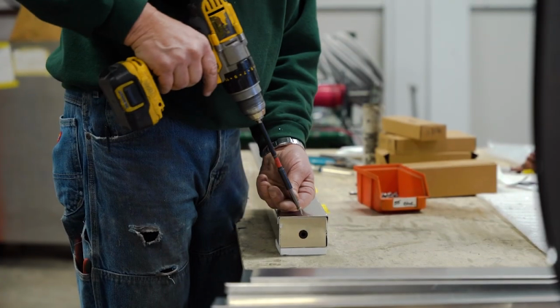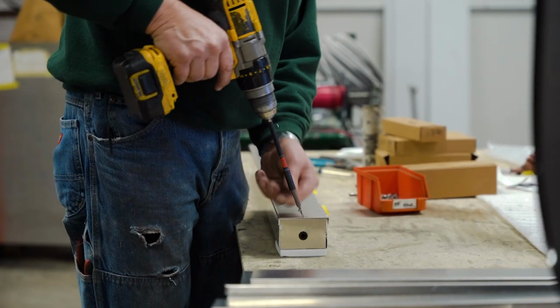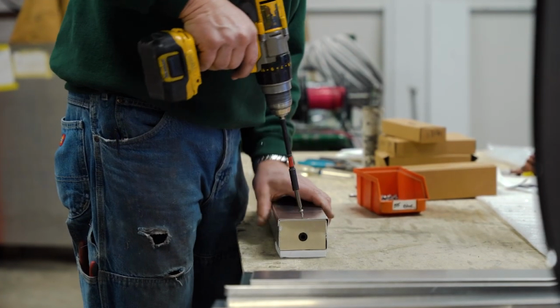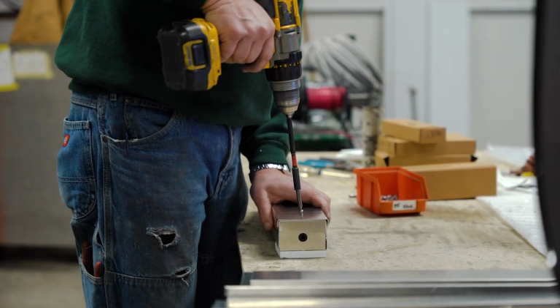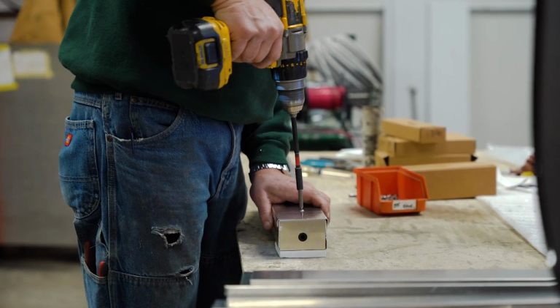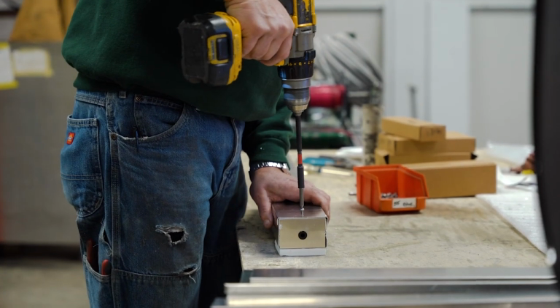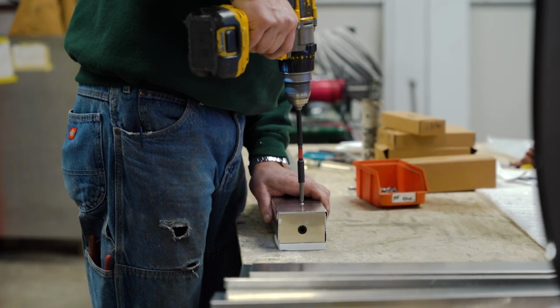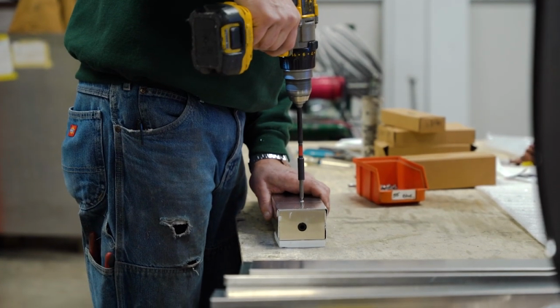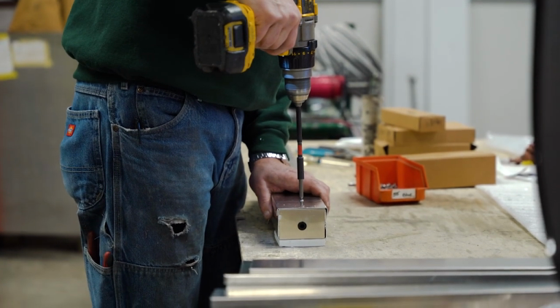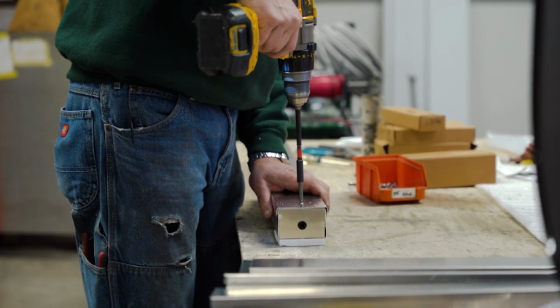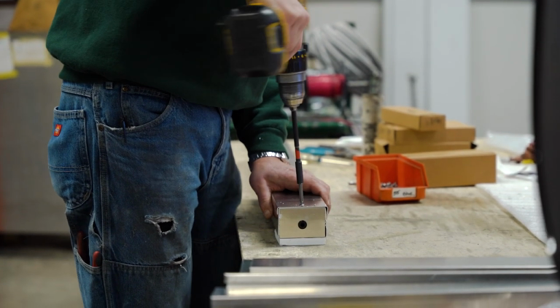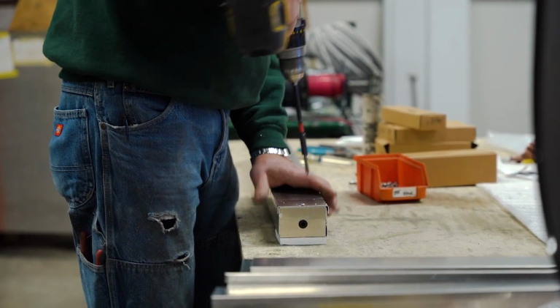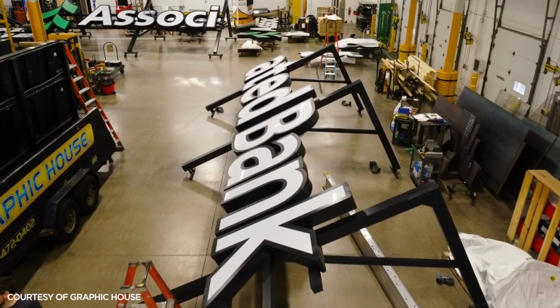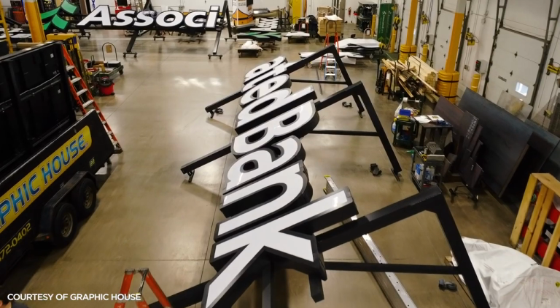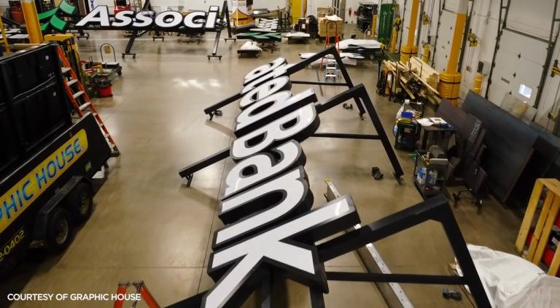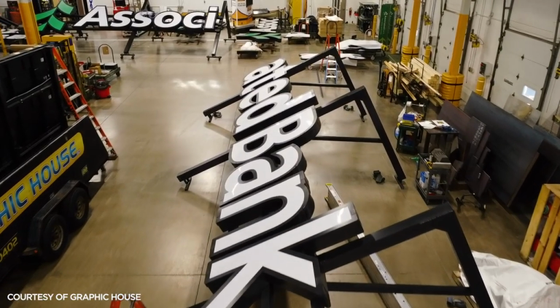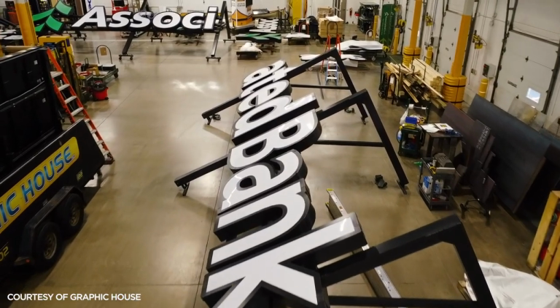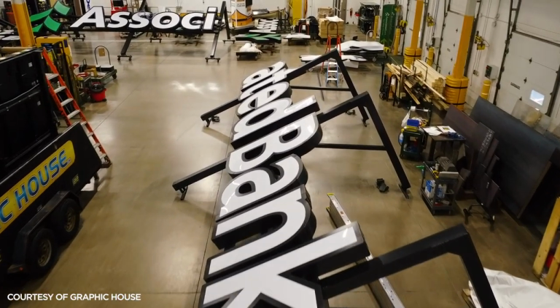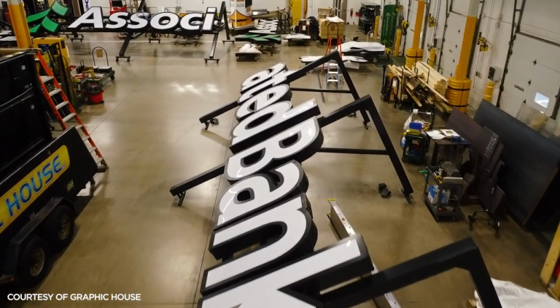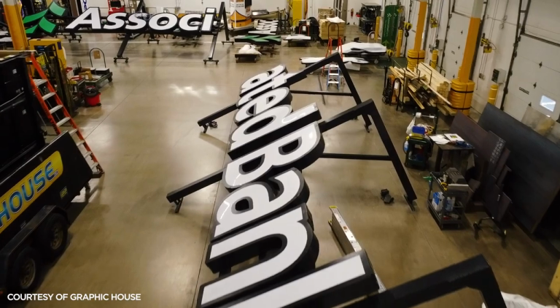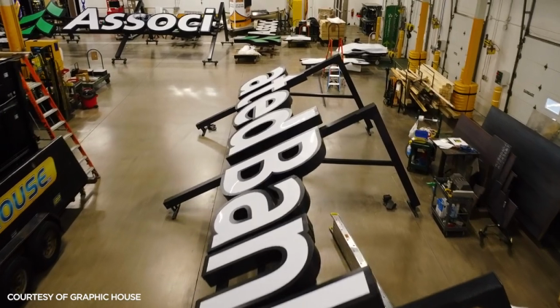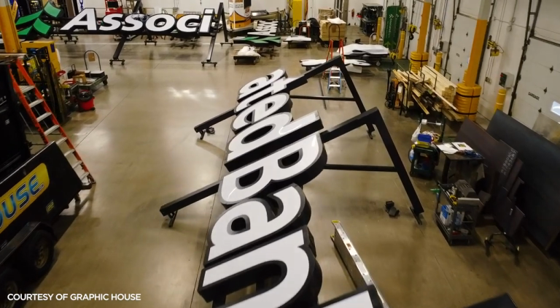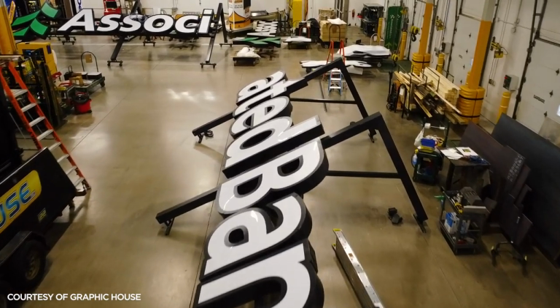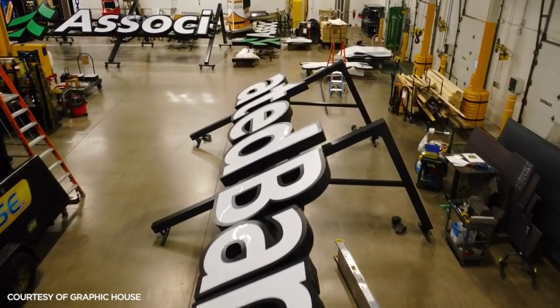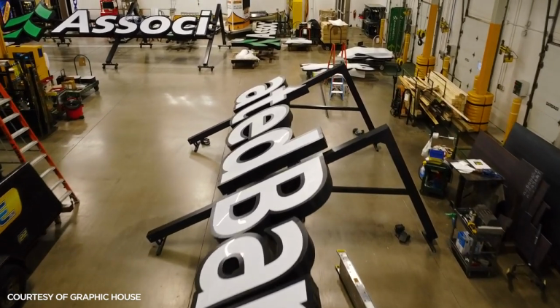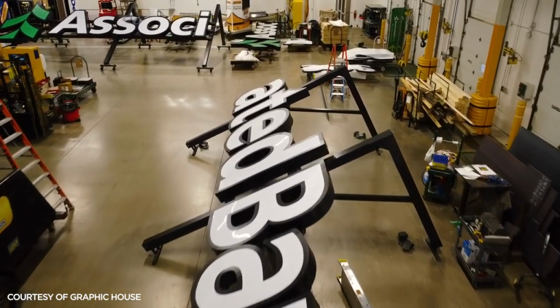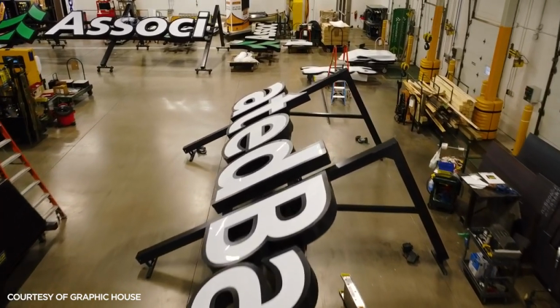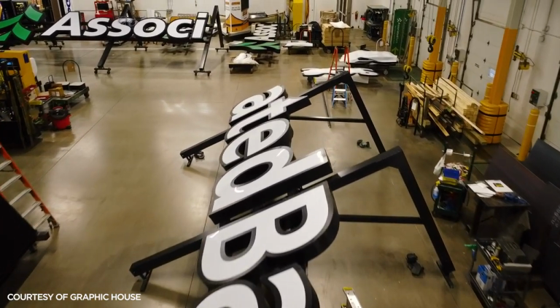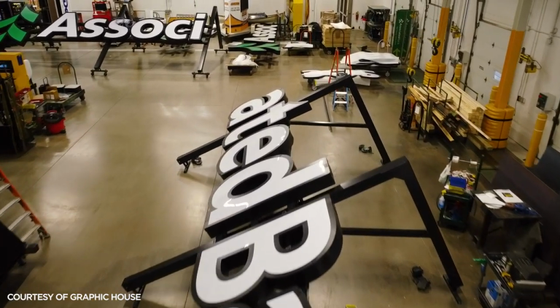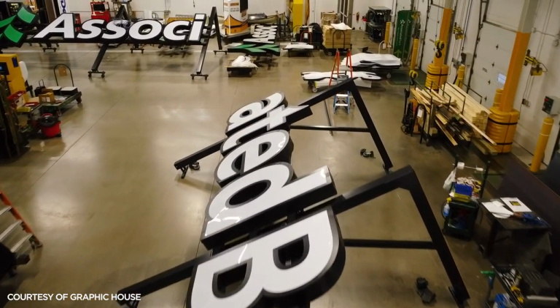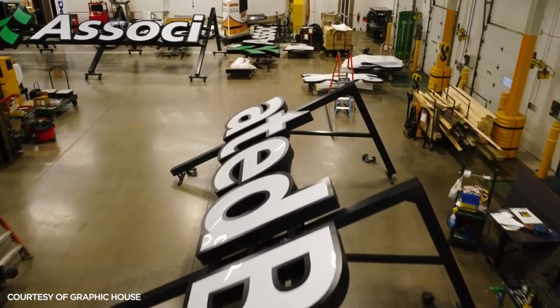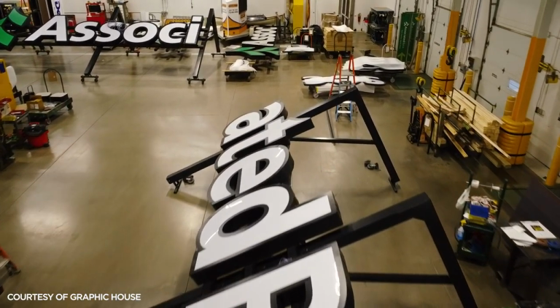Graphic House has been creating and installing distinctive signage throughout the Midwest — on skyscrapers, in airports, and even in stadiums.